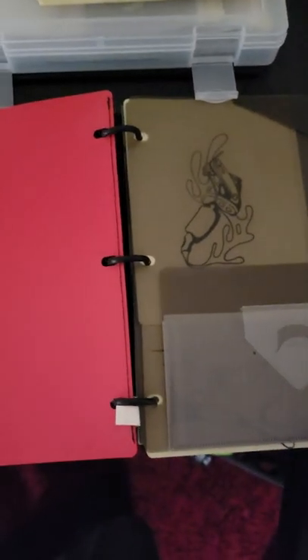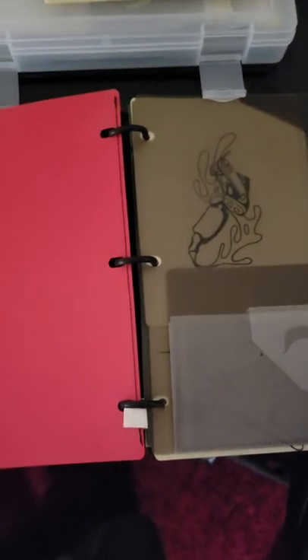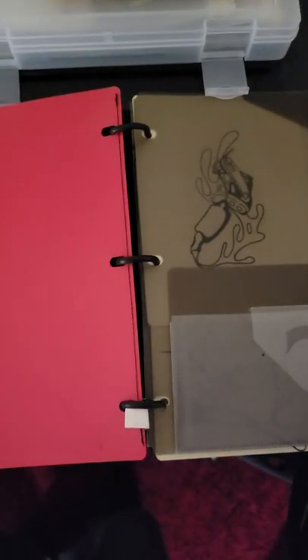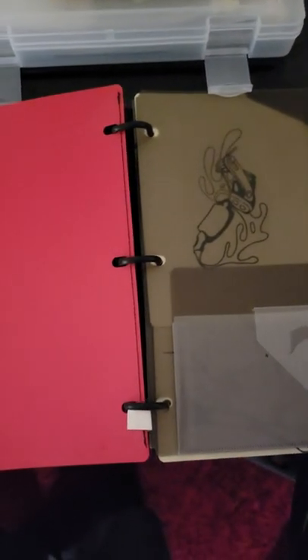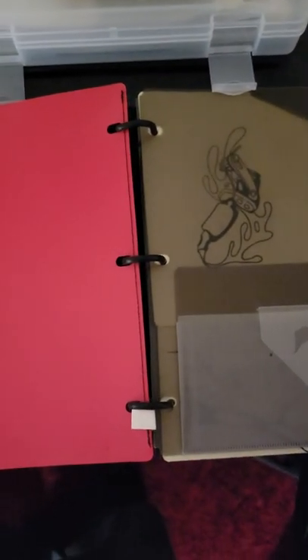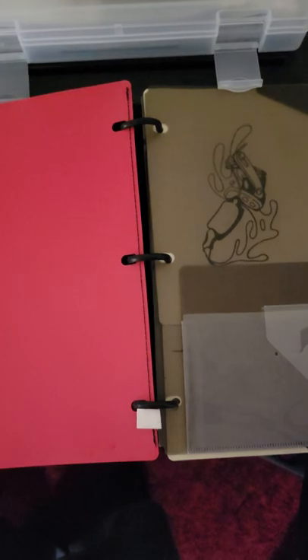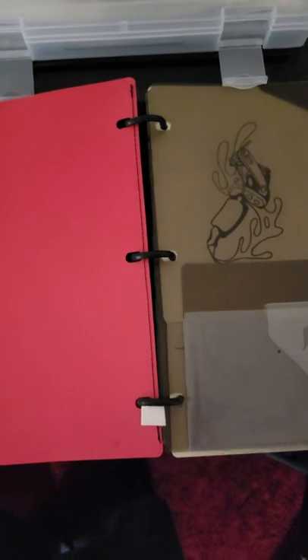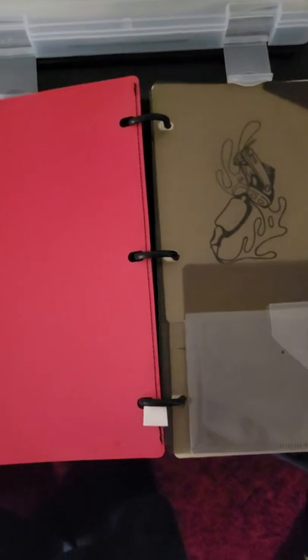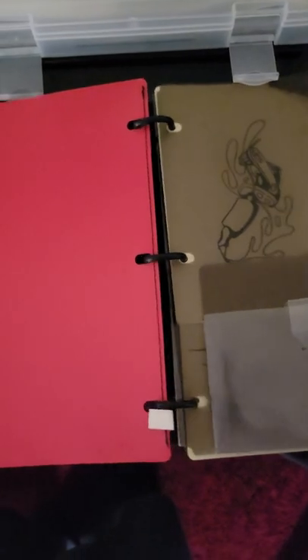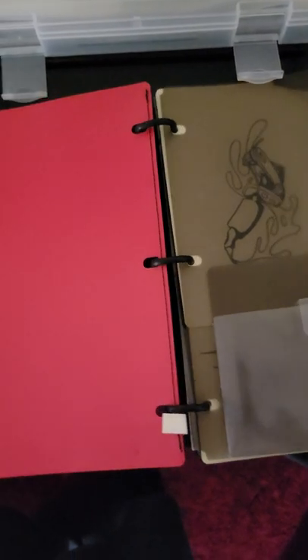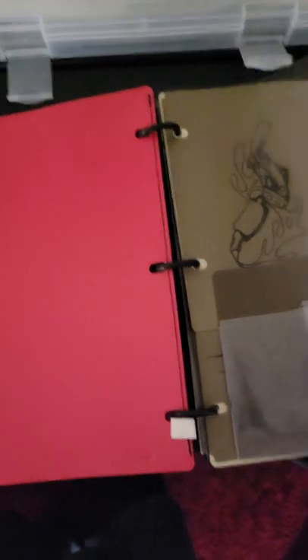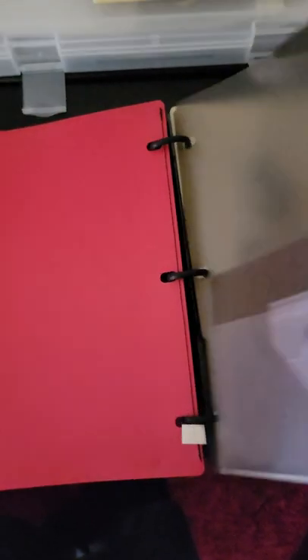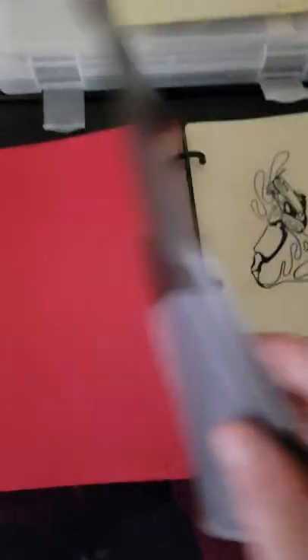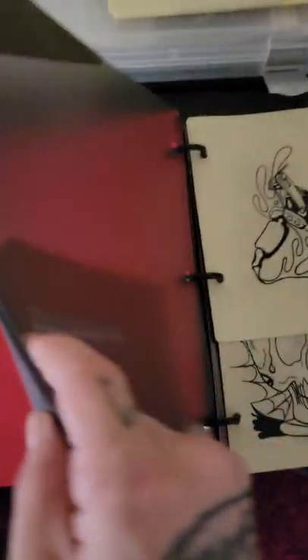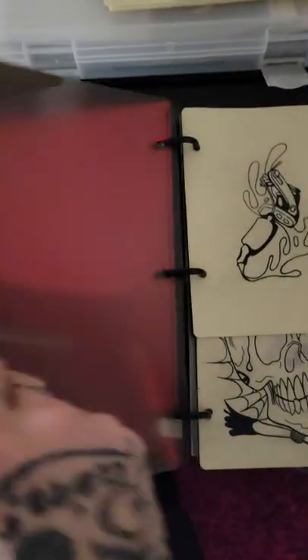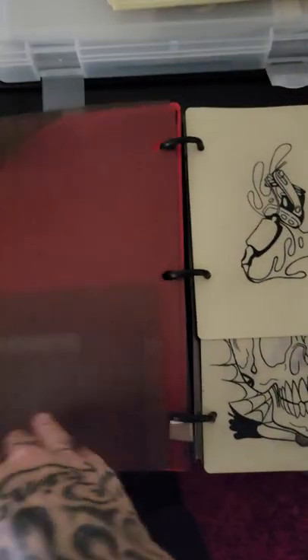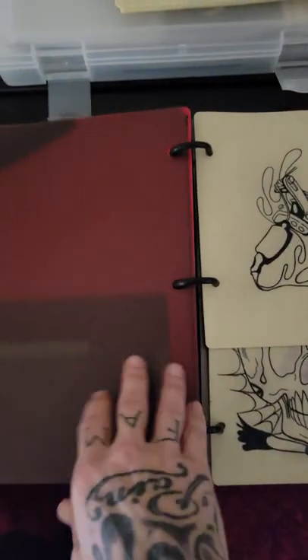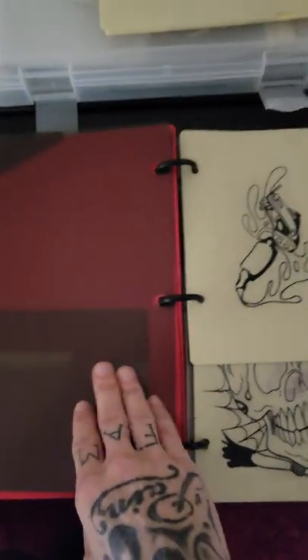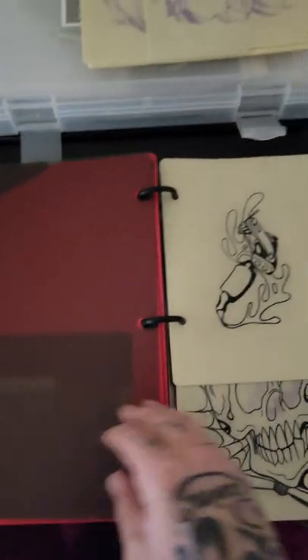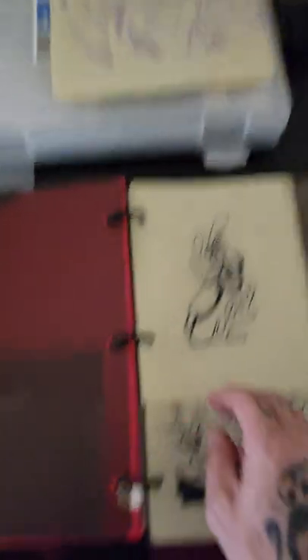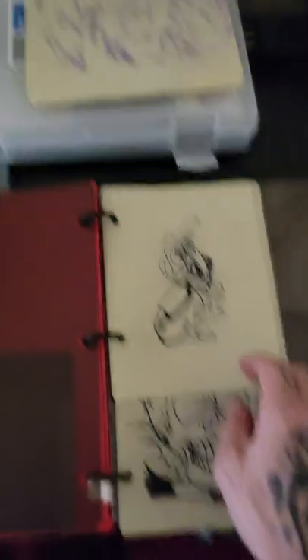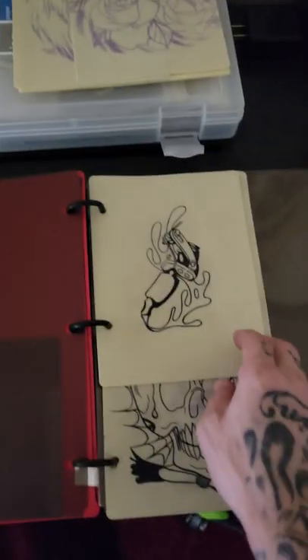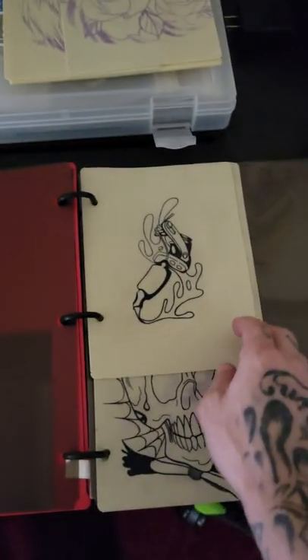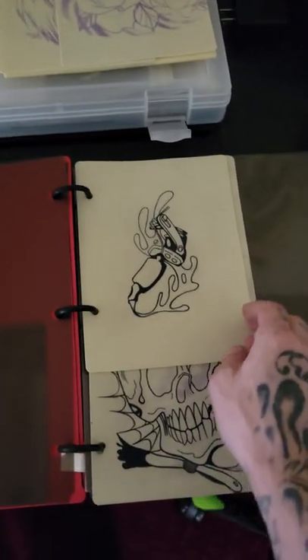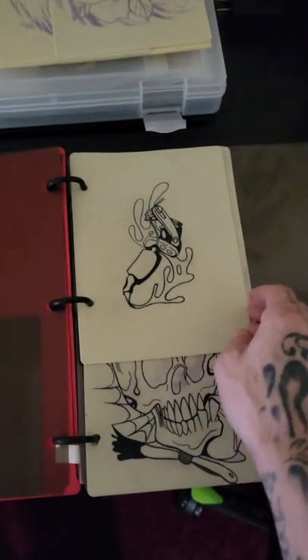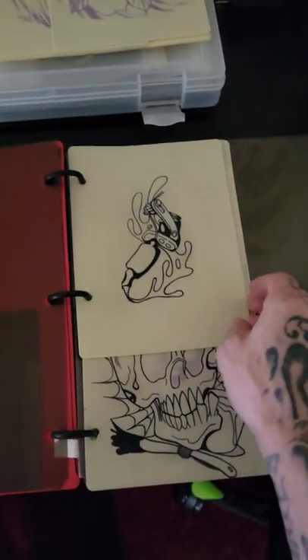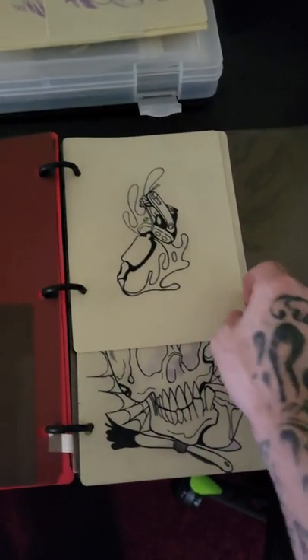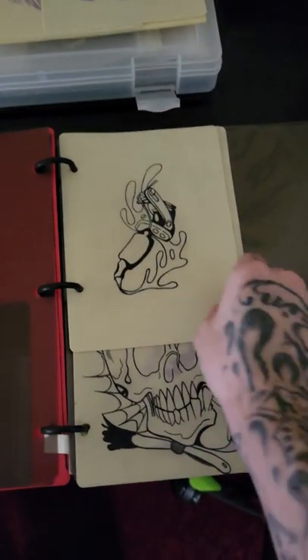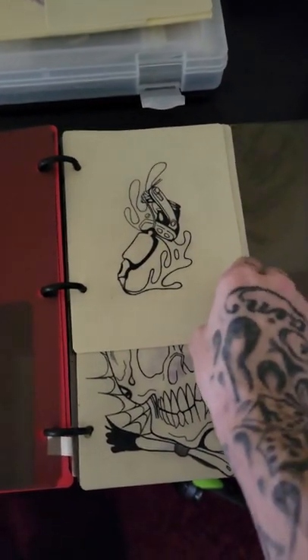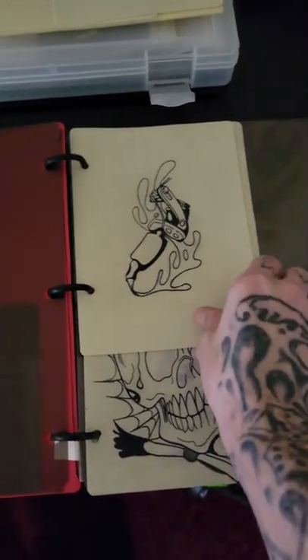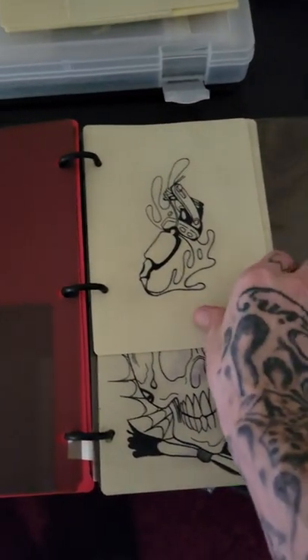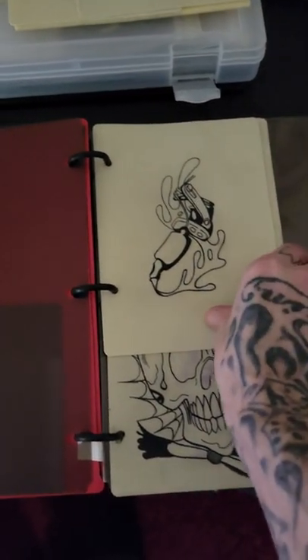I'm going to take a little hole punch here, punch some holes in the skins, and this is what you come out with.